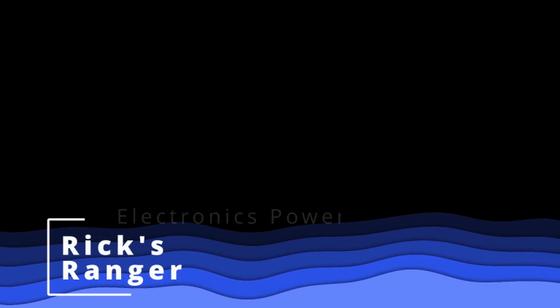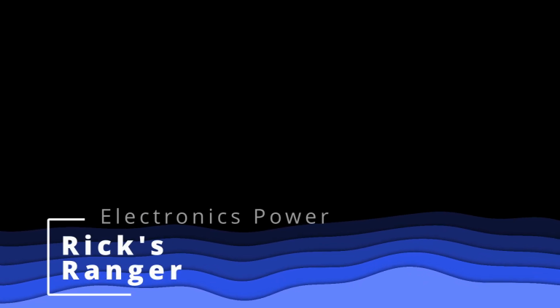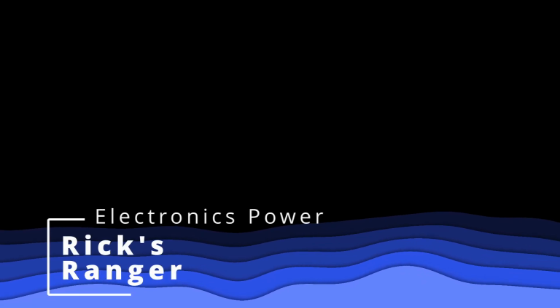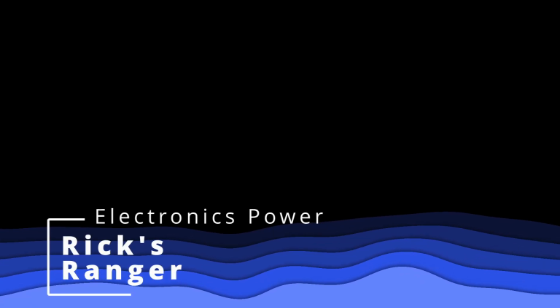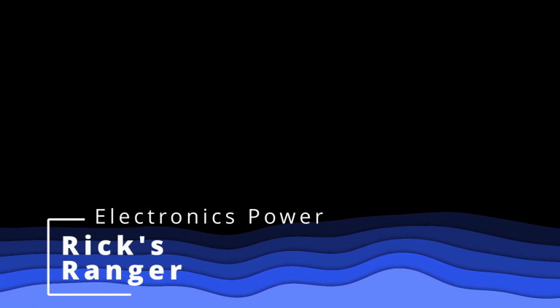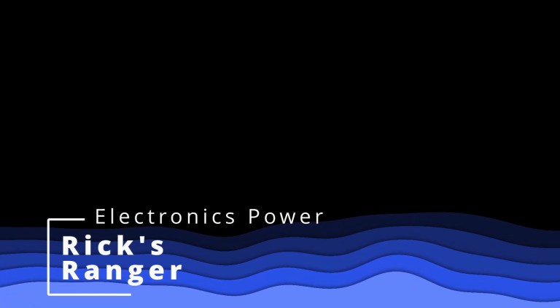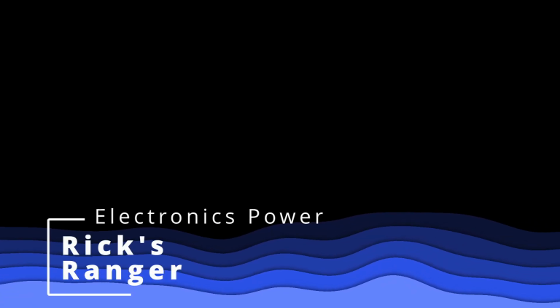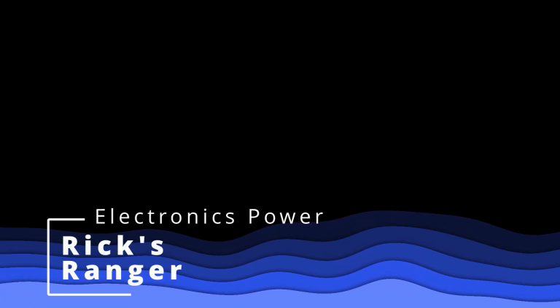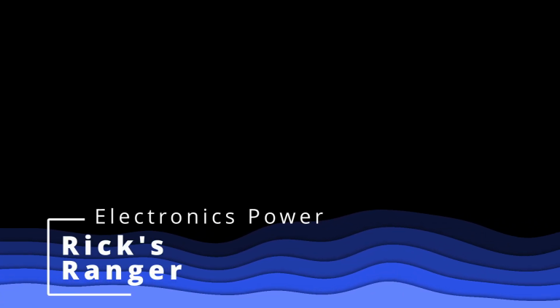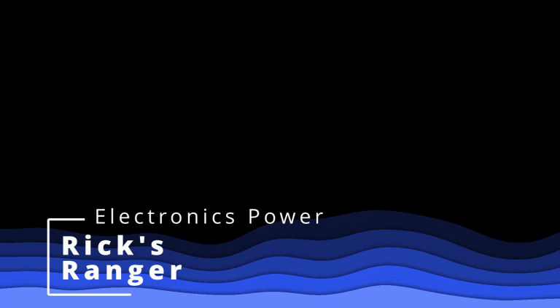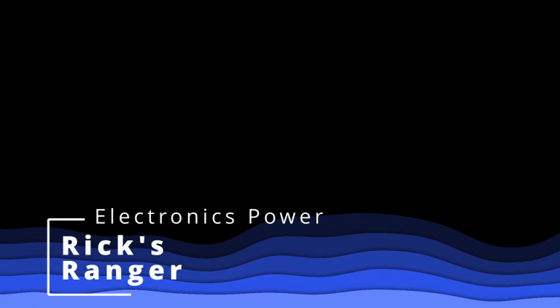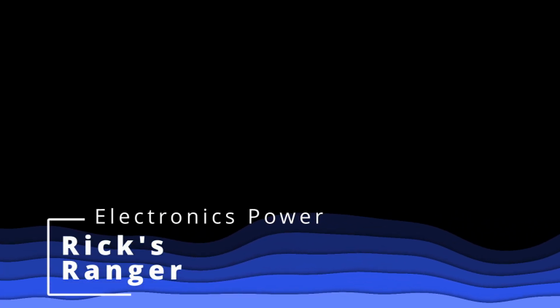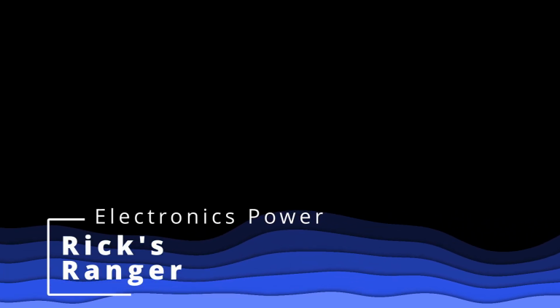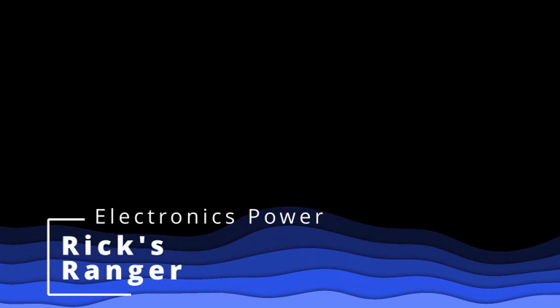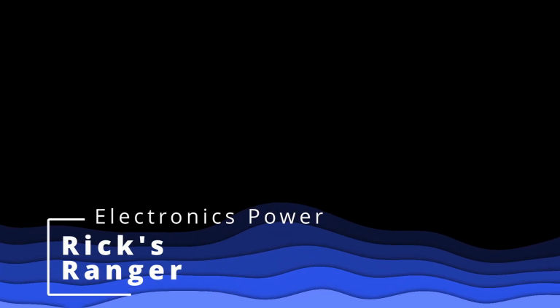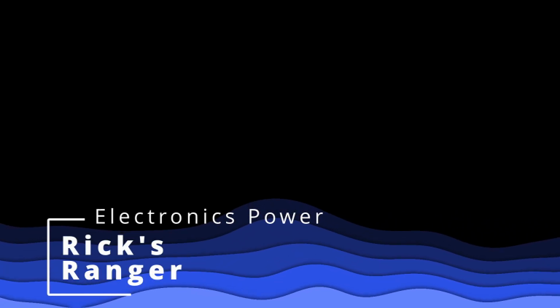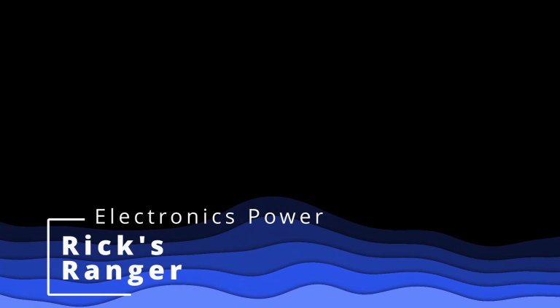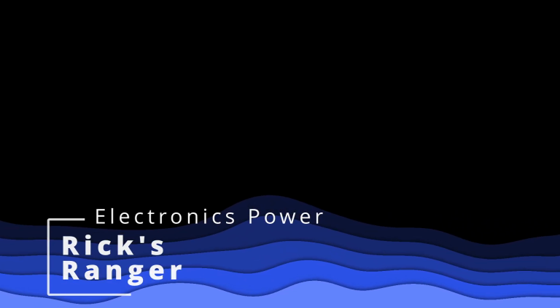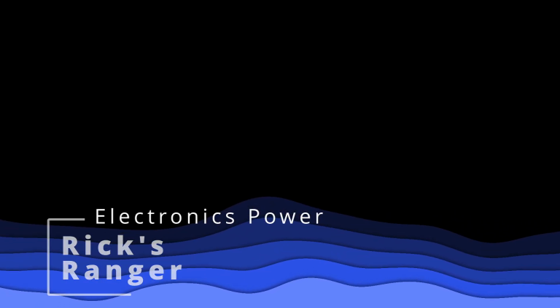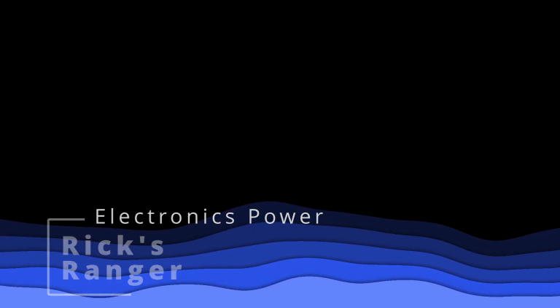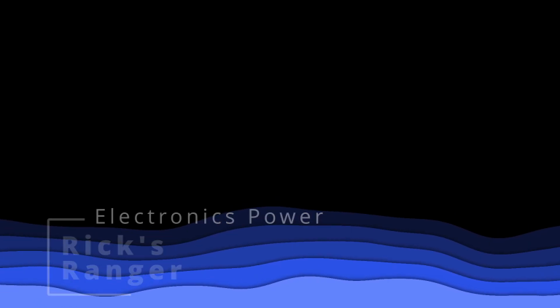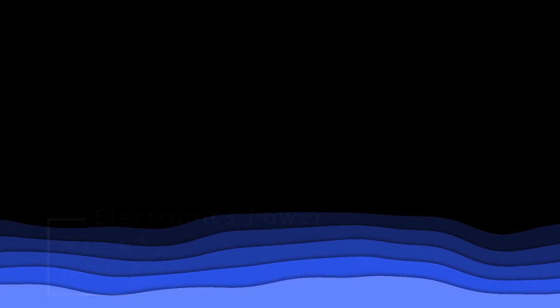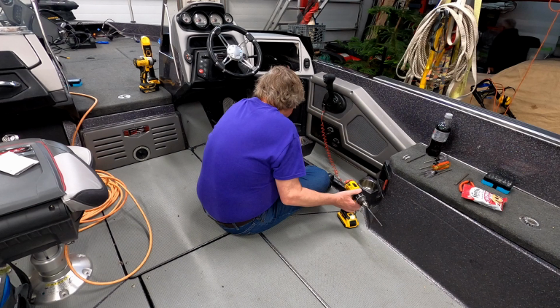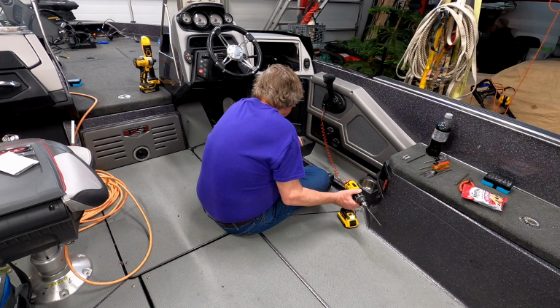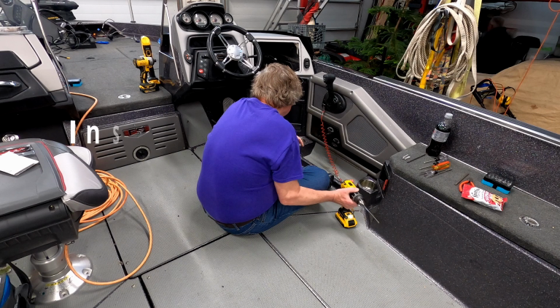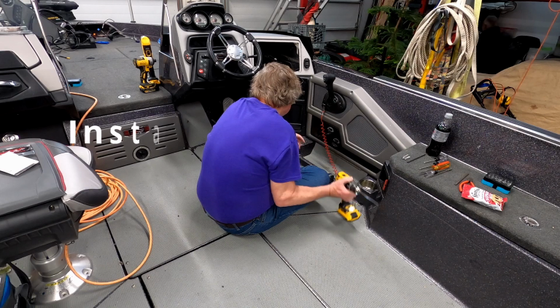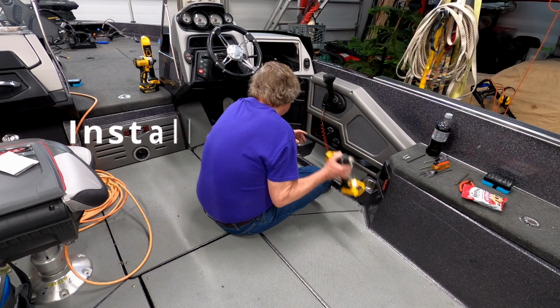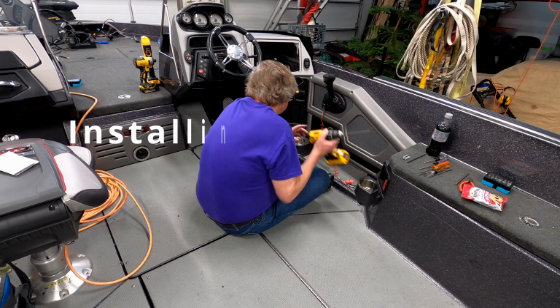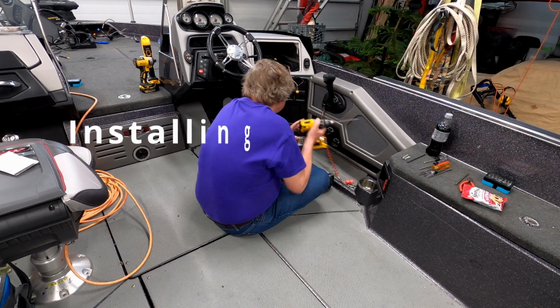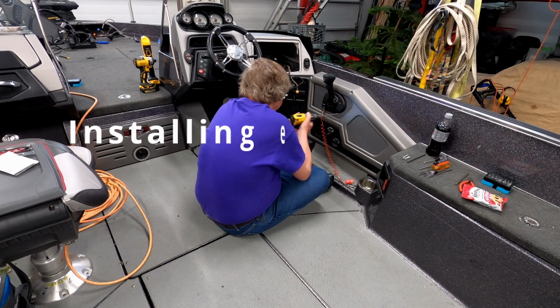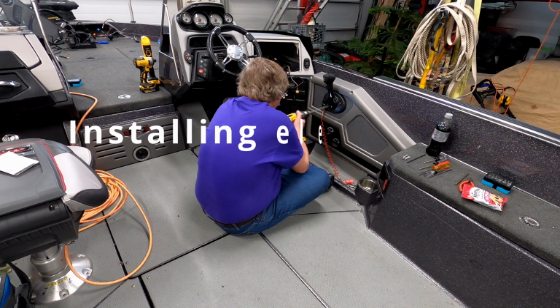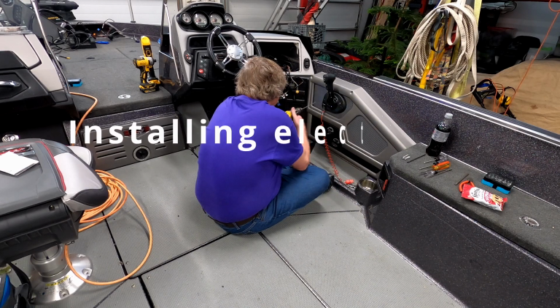Hey, how you doing? This is Gary Woodruff. I'm going to take you through the electronics power install we did.